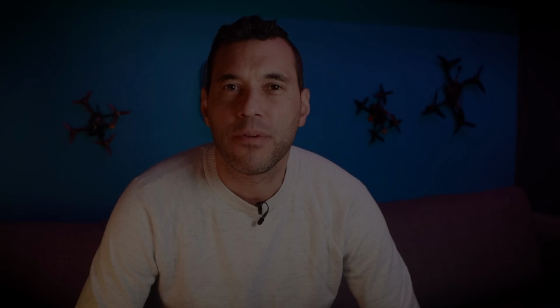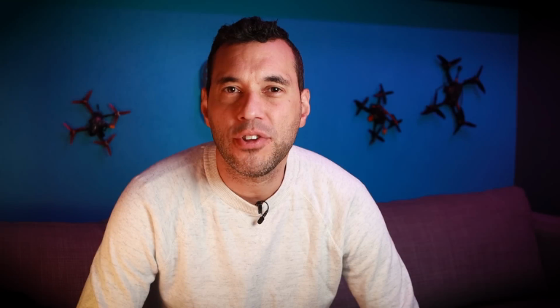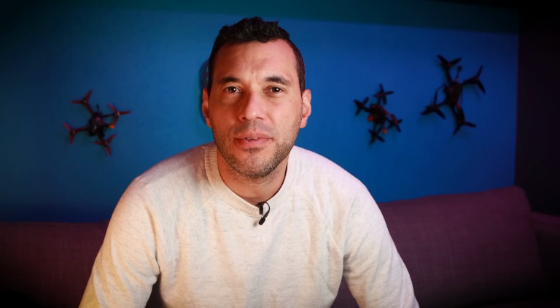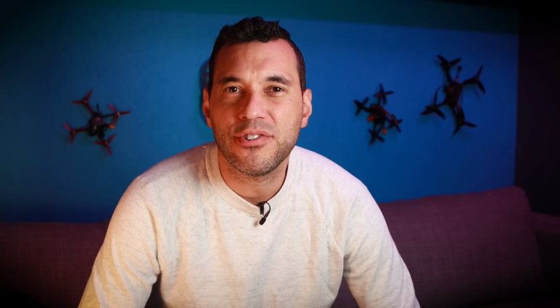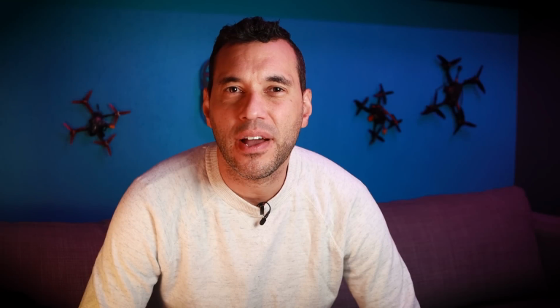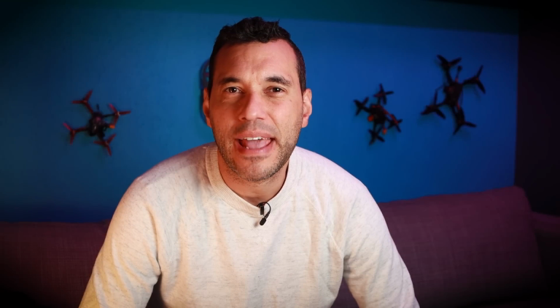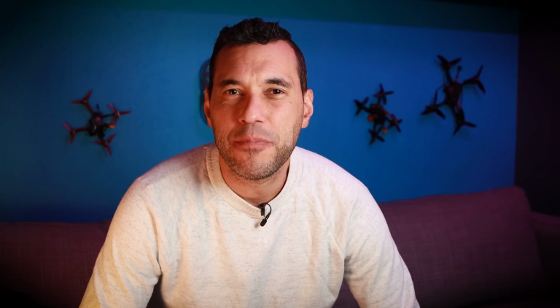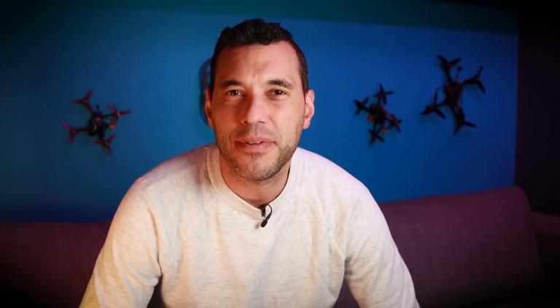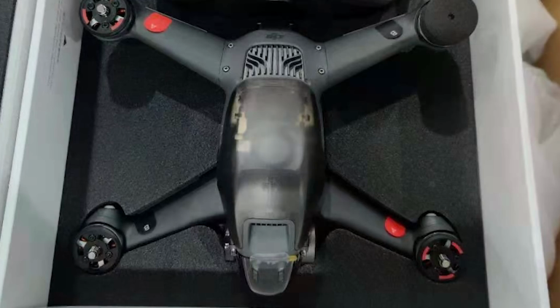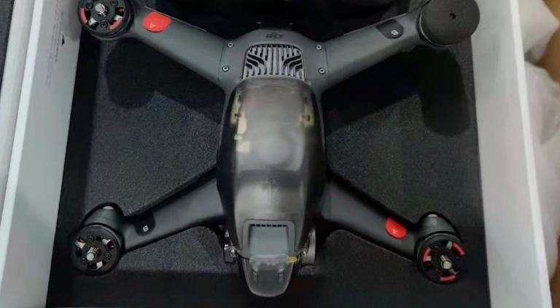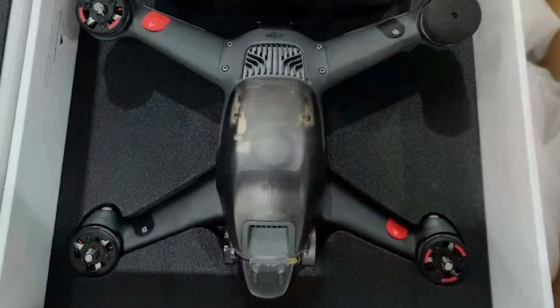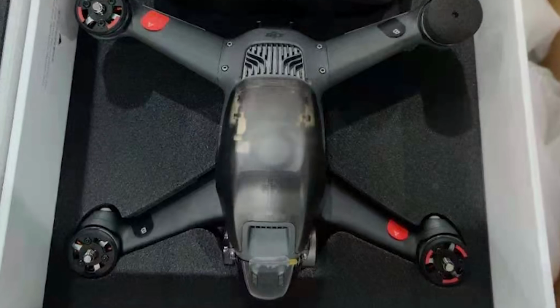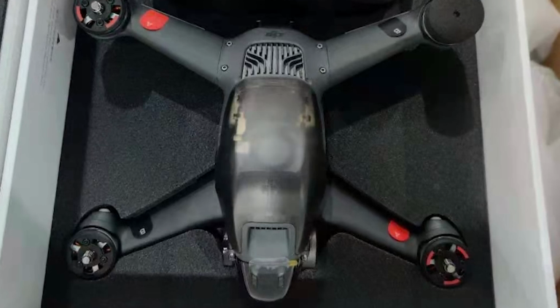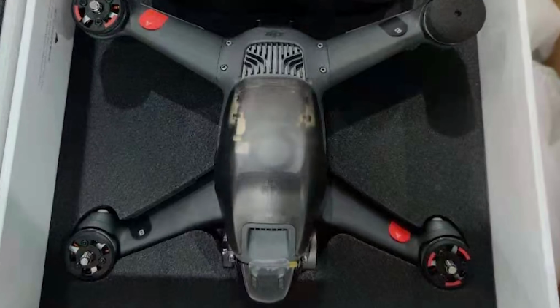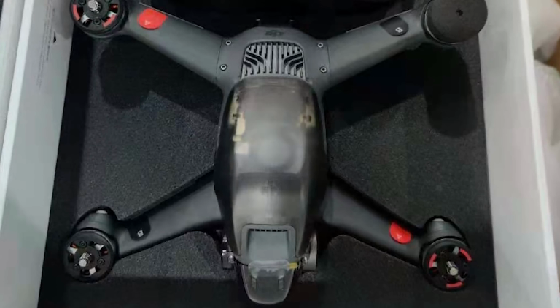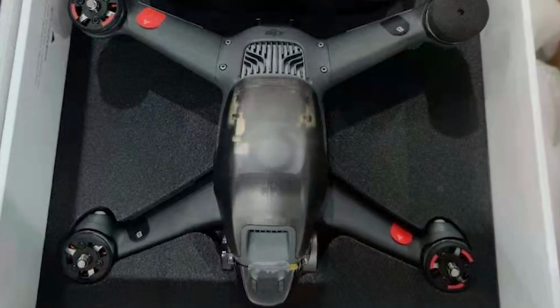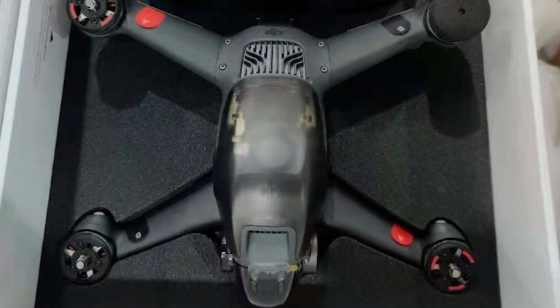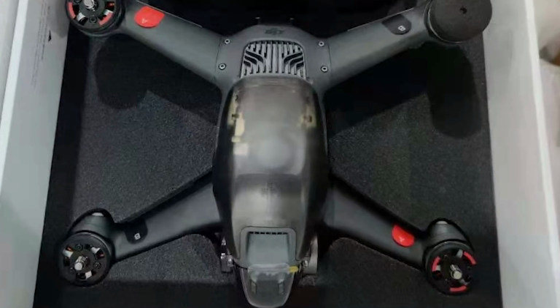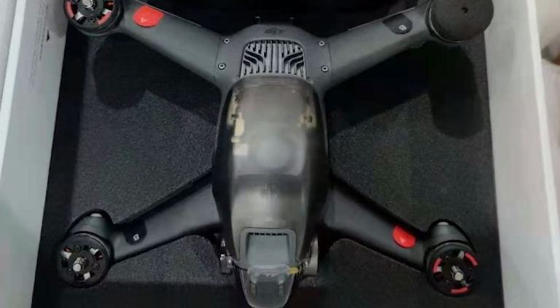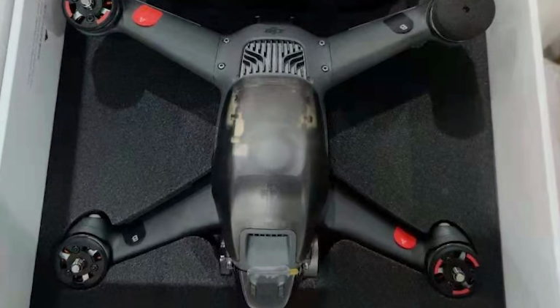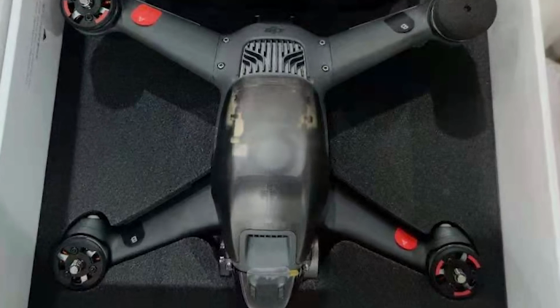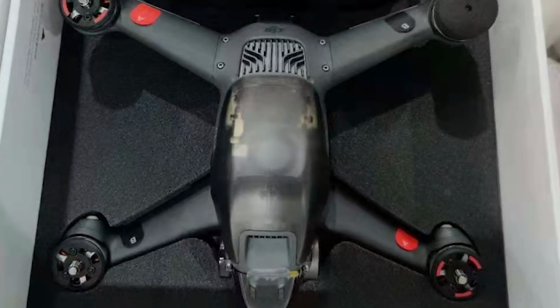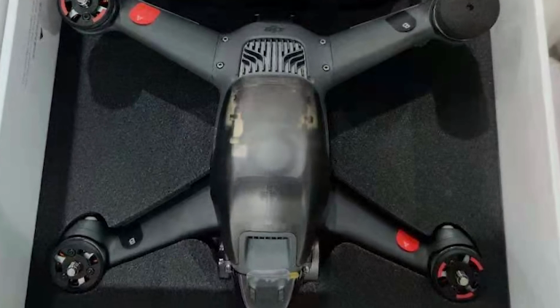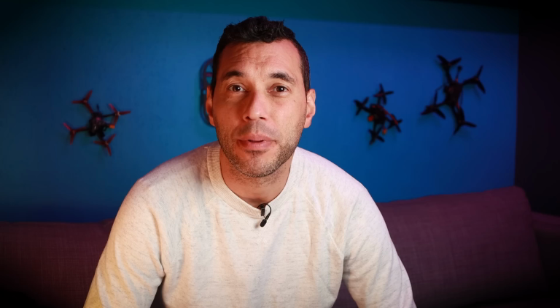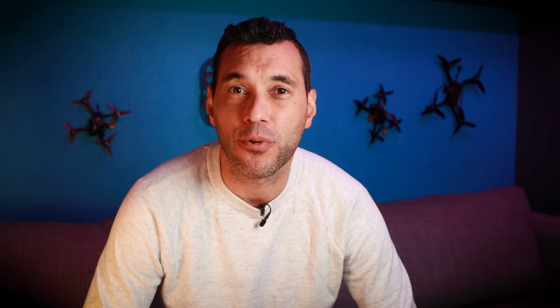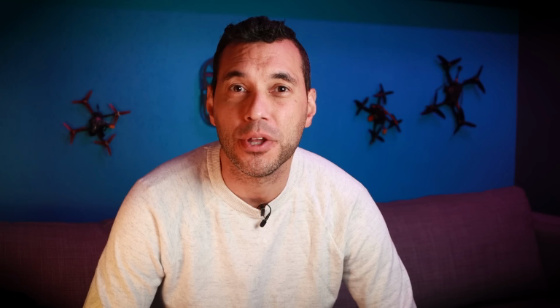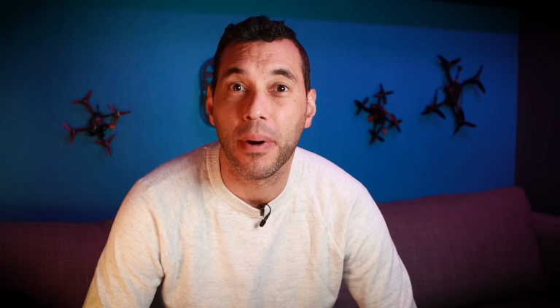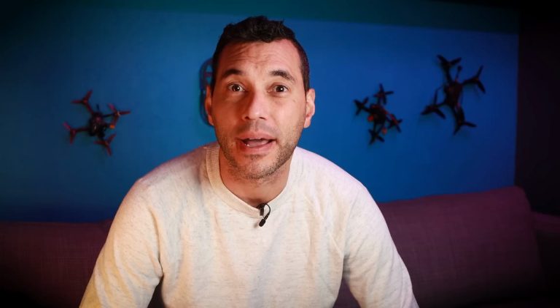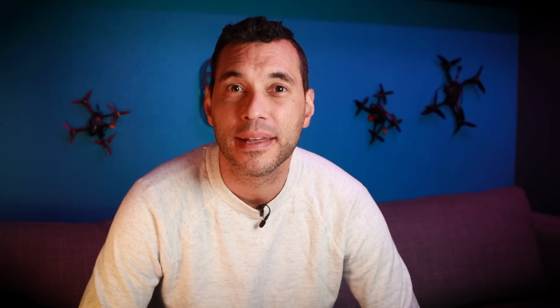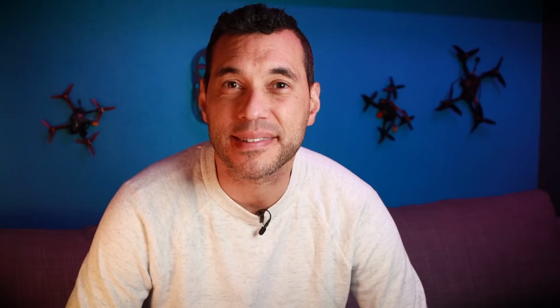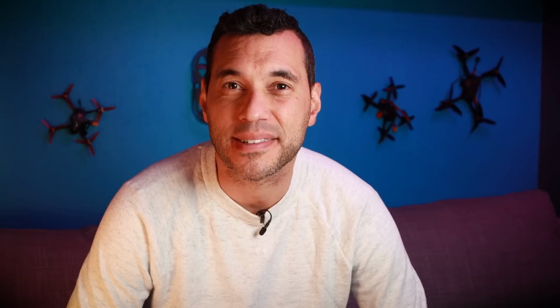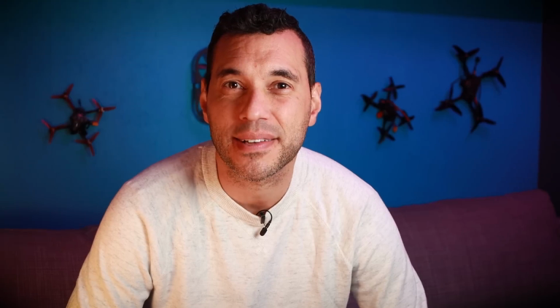With the new DJI FPV quad looking imminent, there's a few things that you need to know before you buy. Let's discuss.